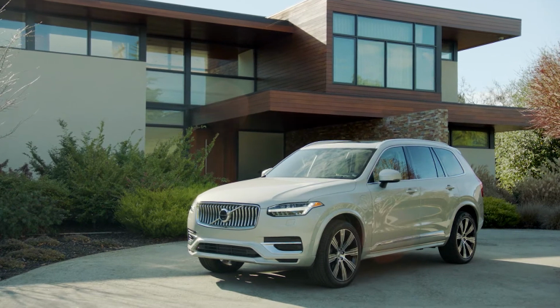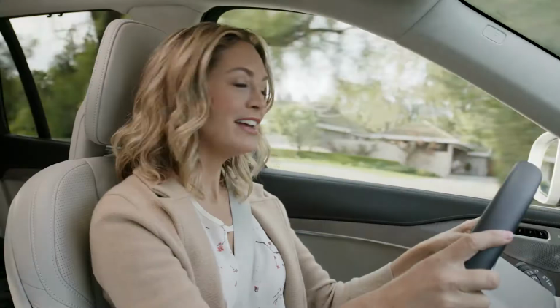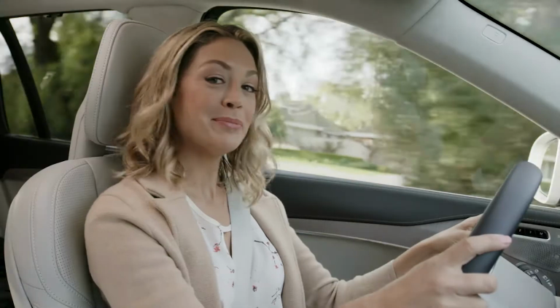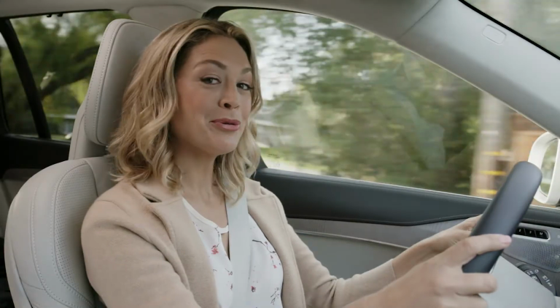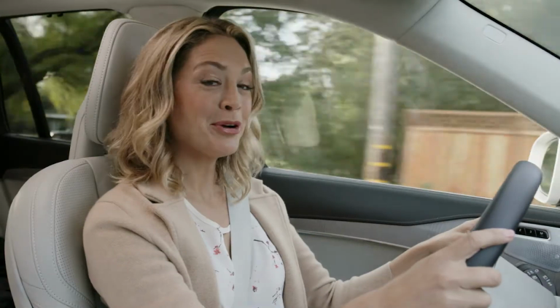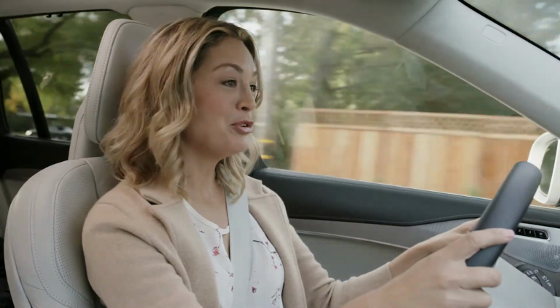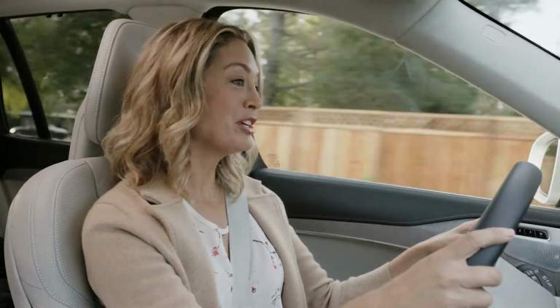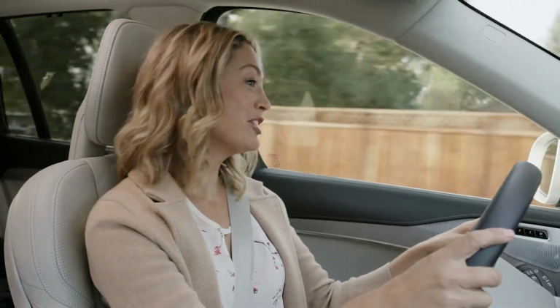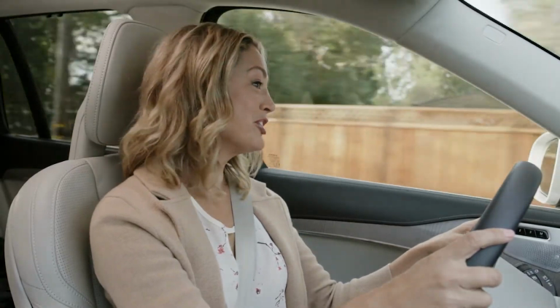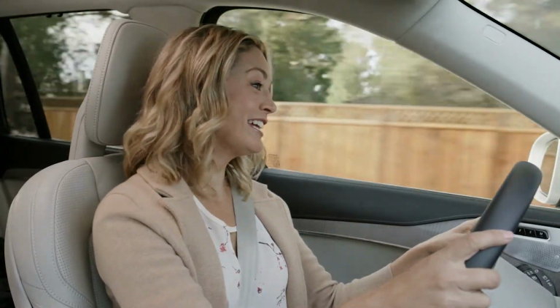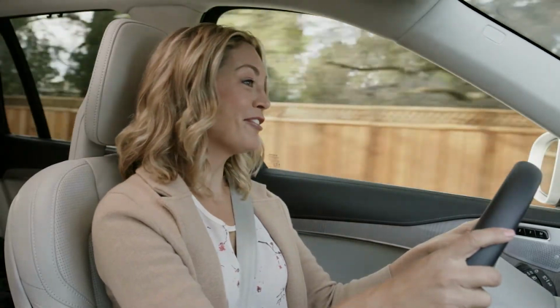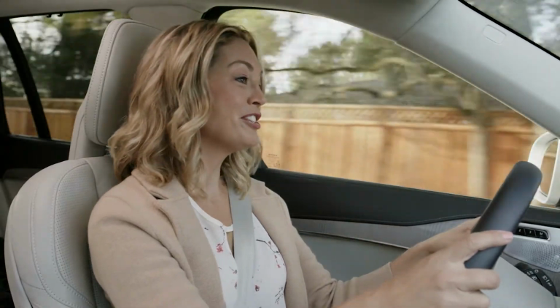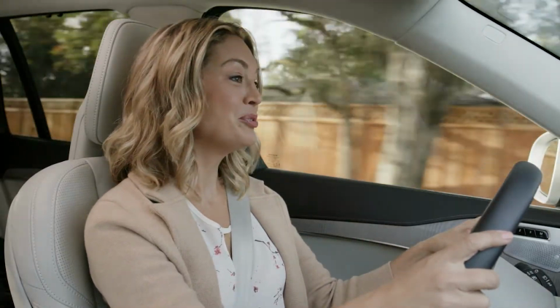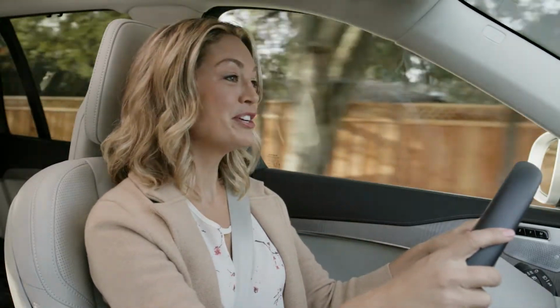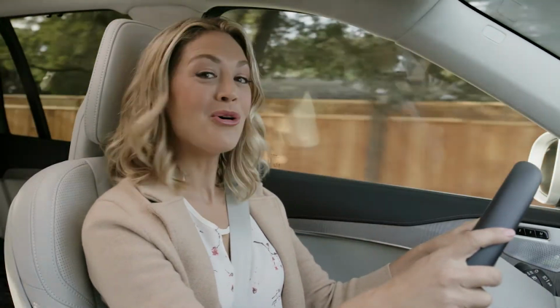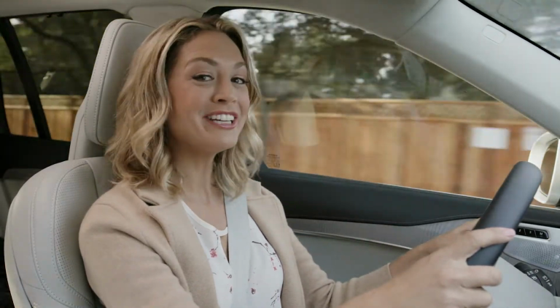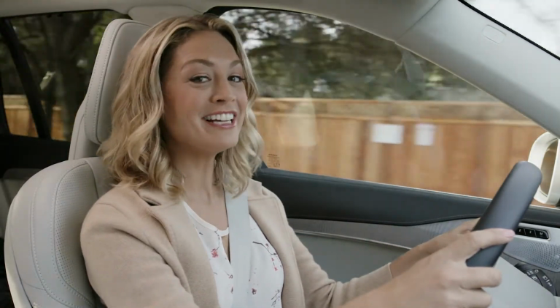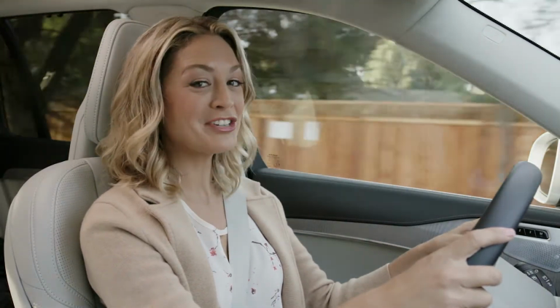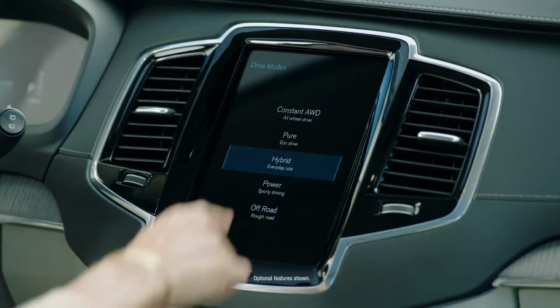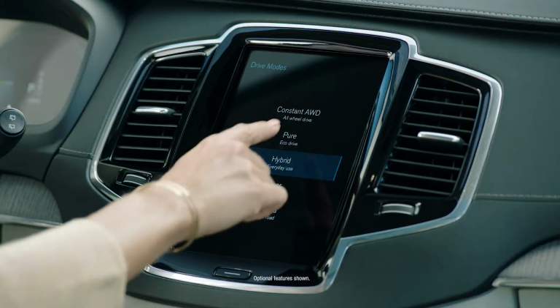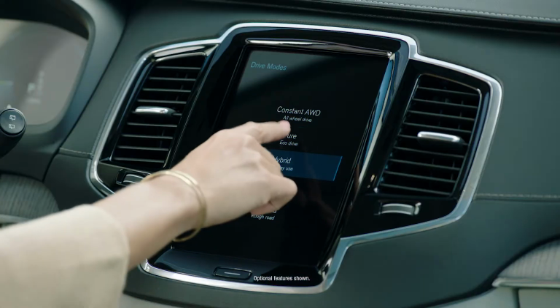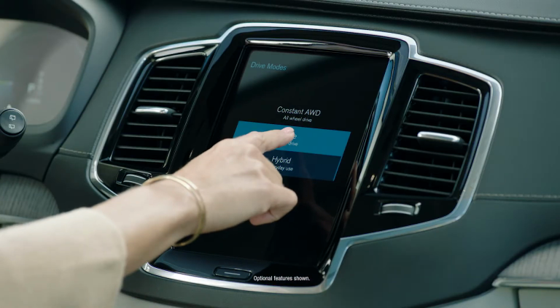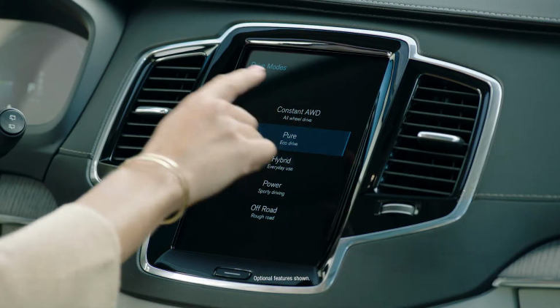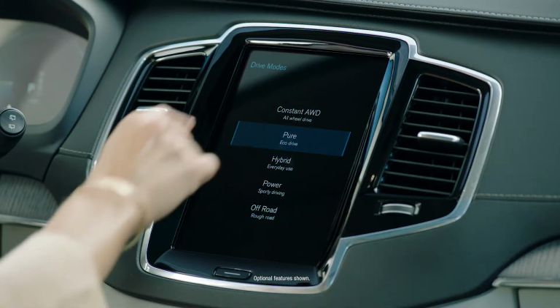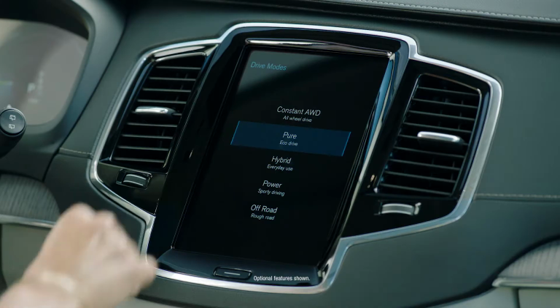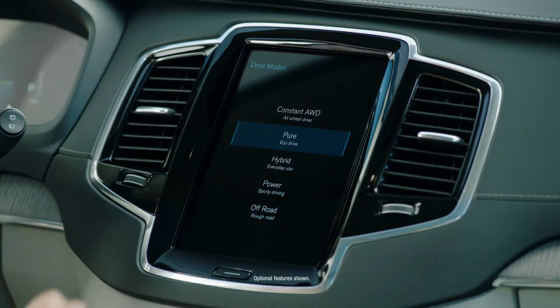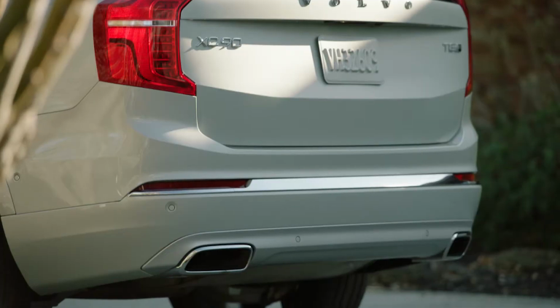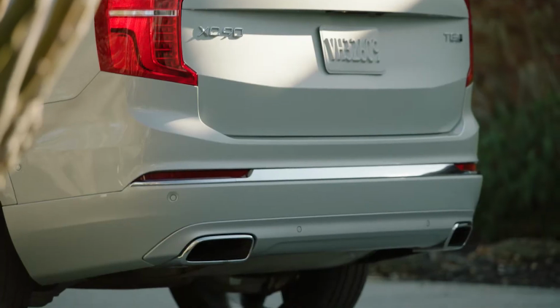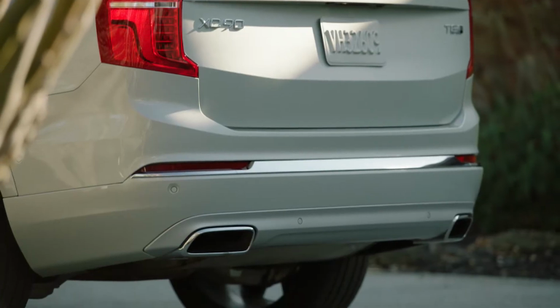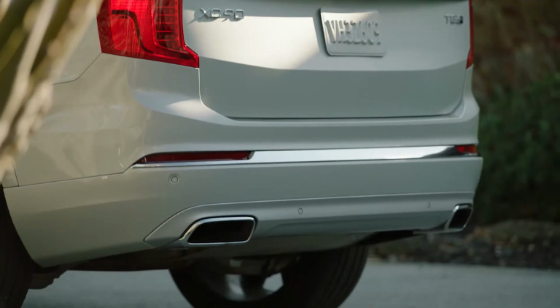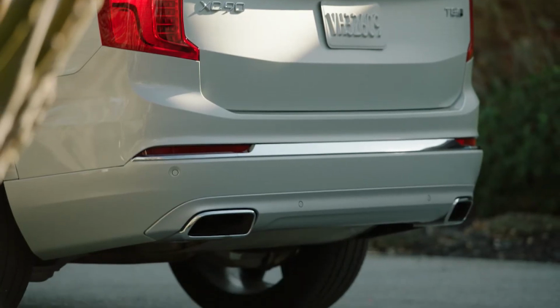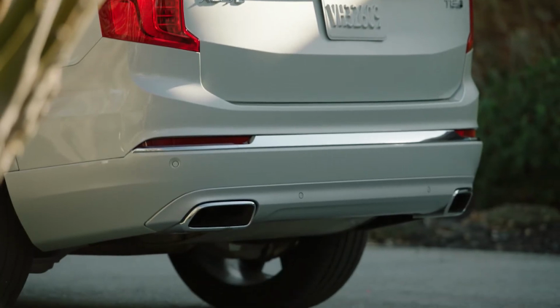In pure mode, you can run your daily errands using only electric power. That means no tailpipe emissions.